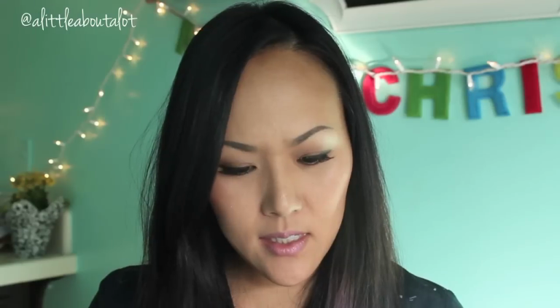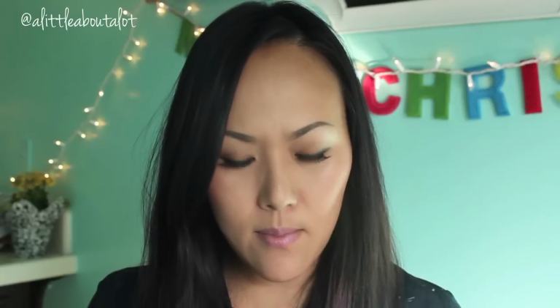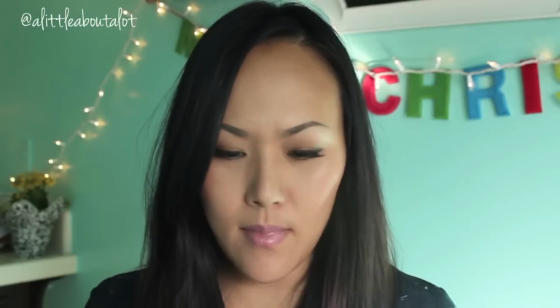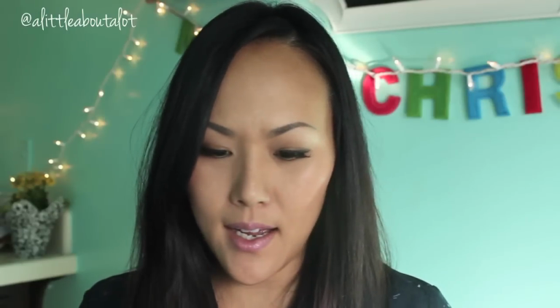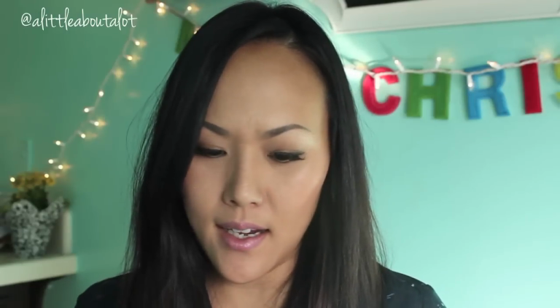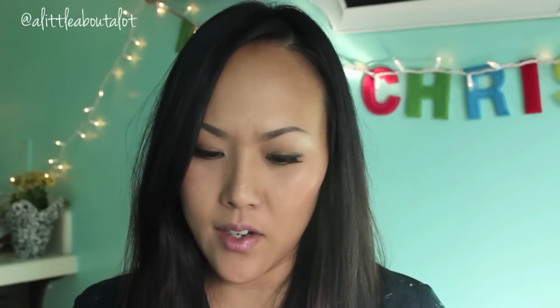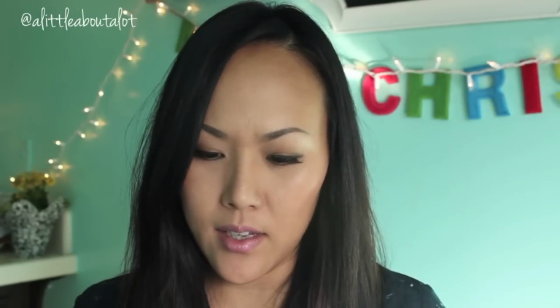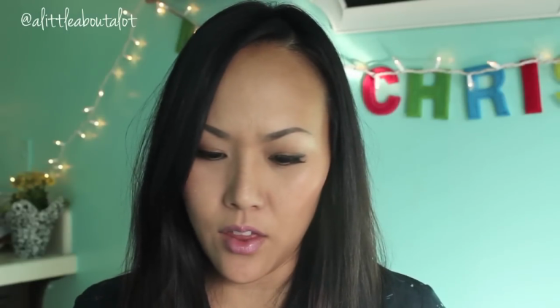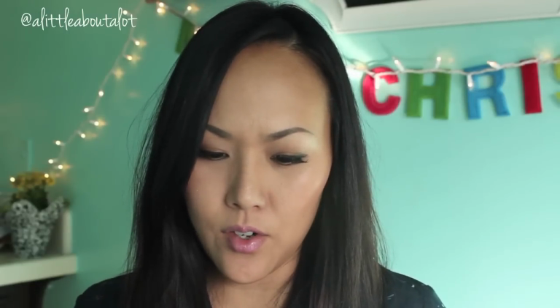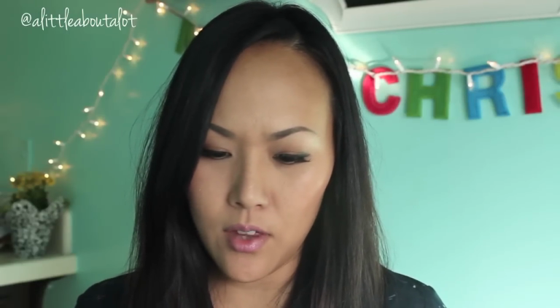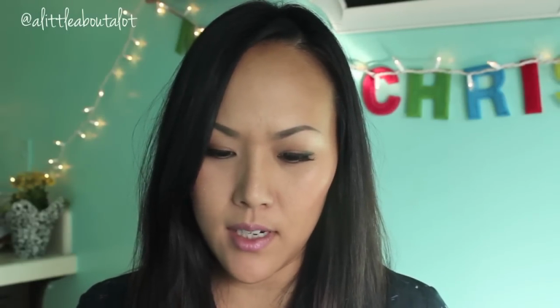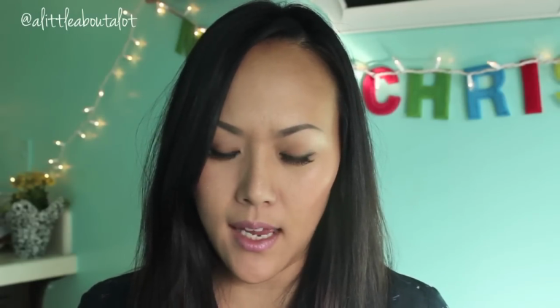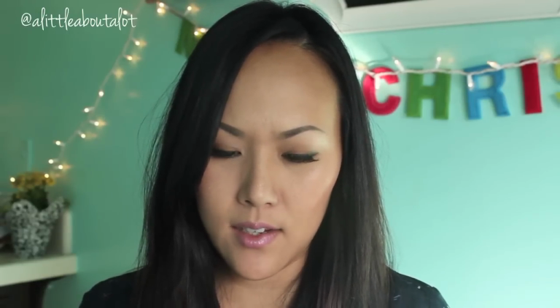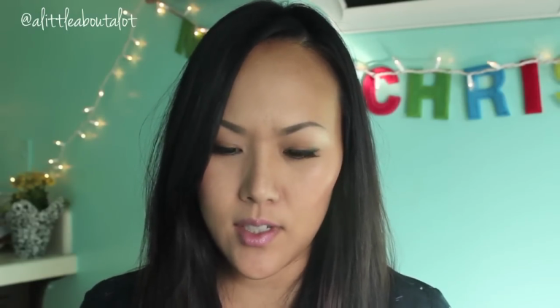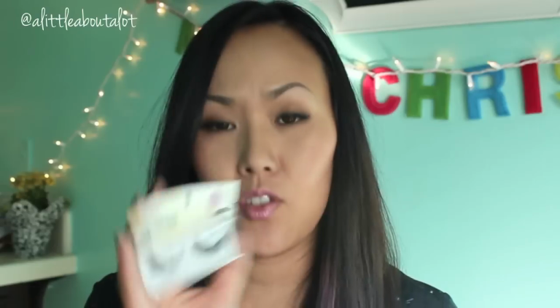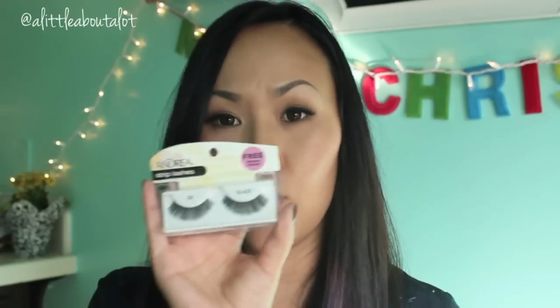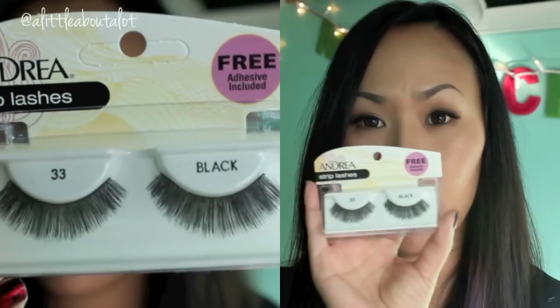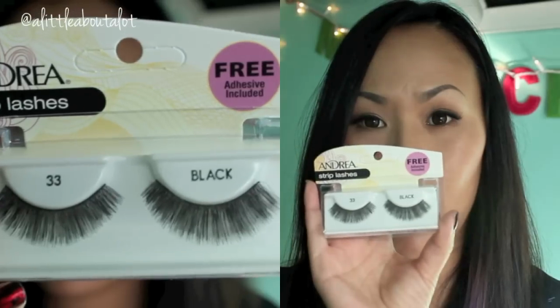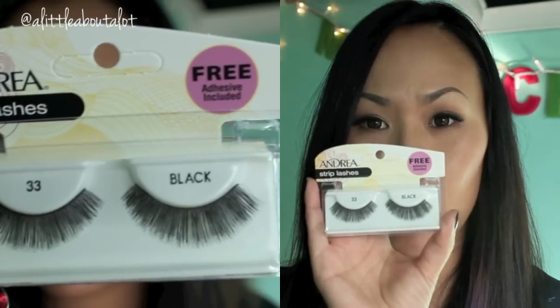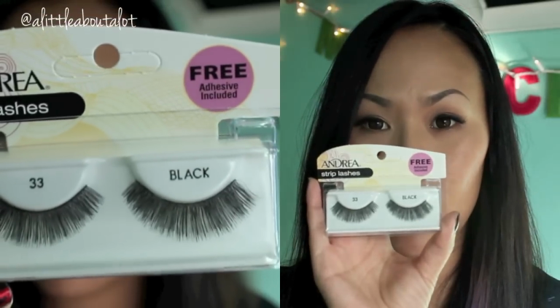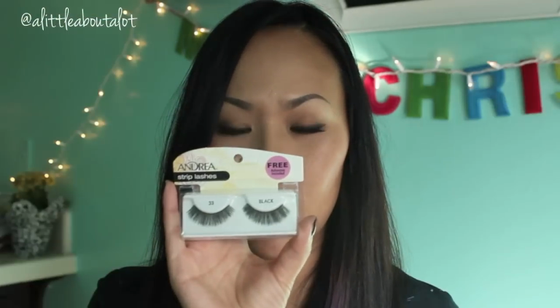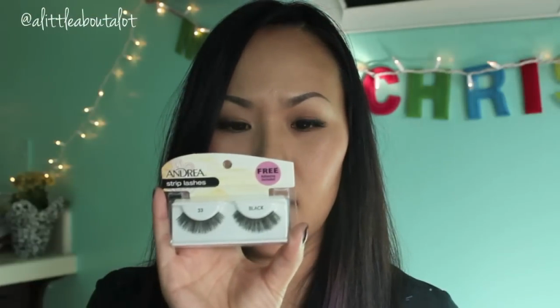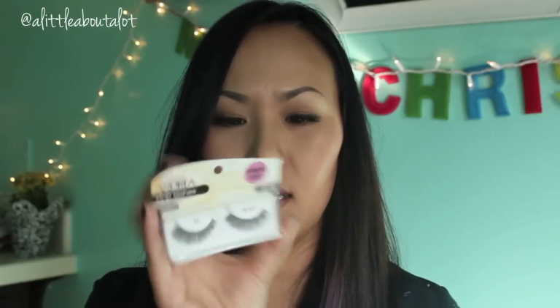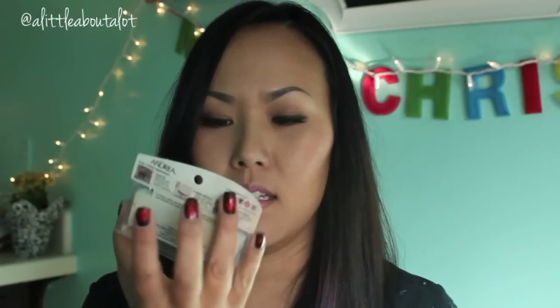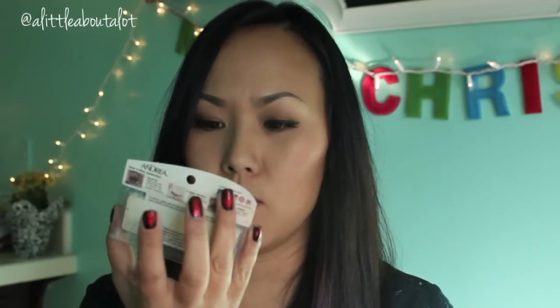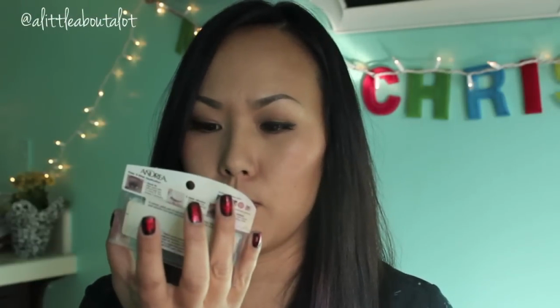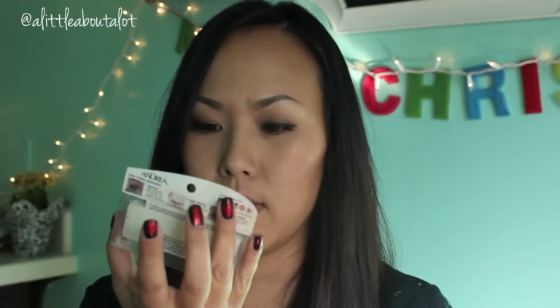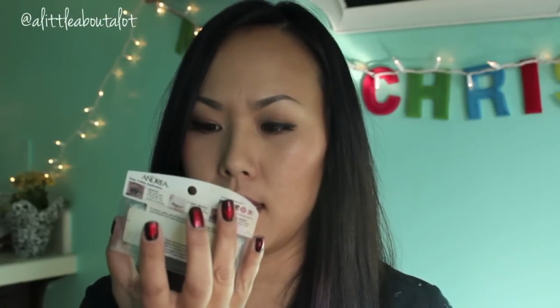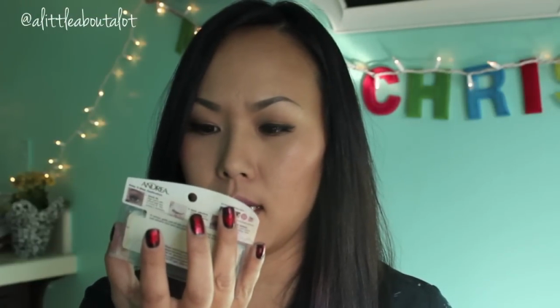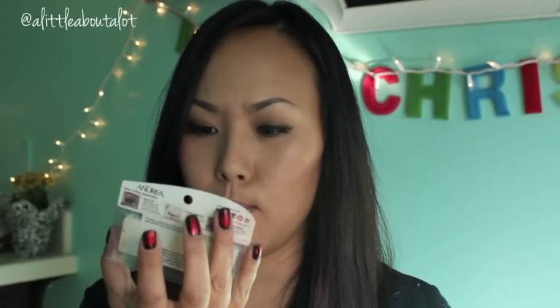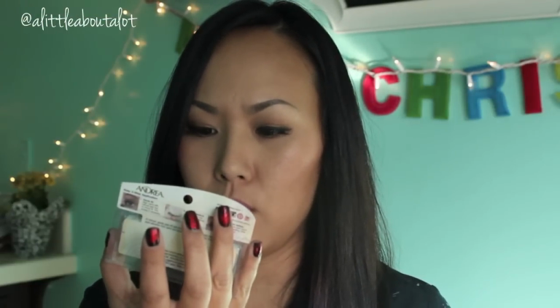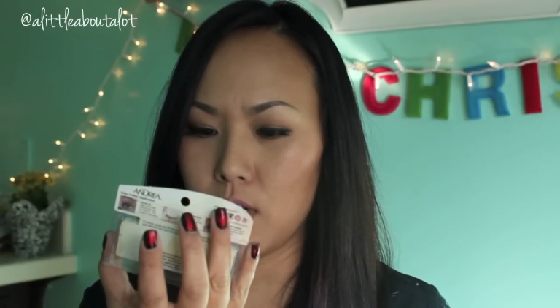Inside mine I got the 33 Andrea strip lashes. These are pretty thick and bushy — they'll be good for like dramatic eyes.